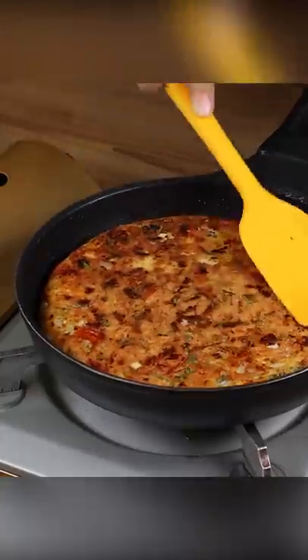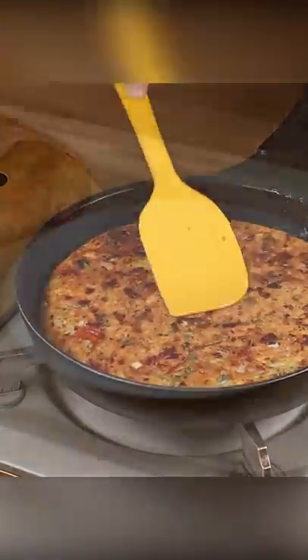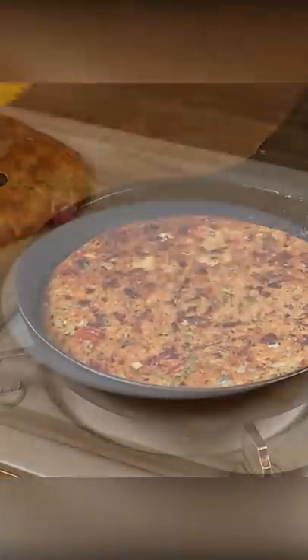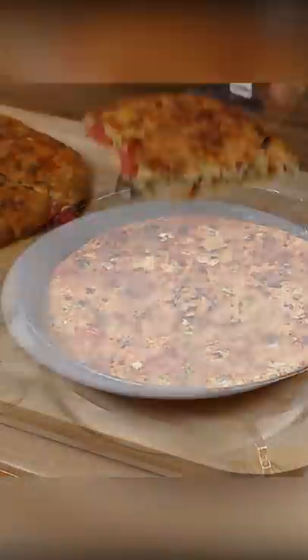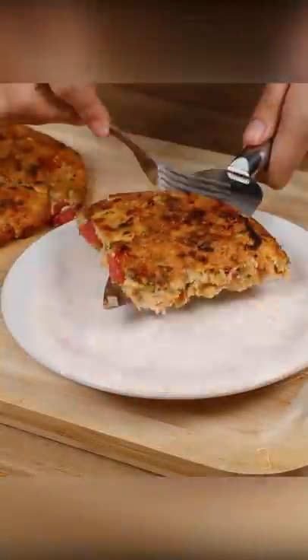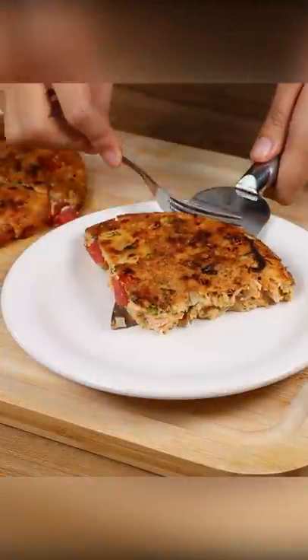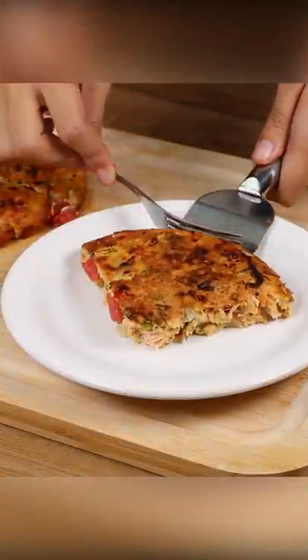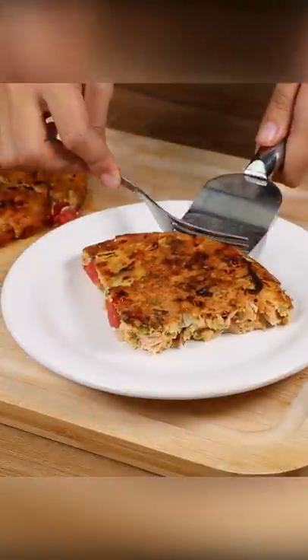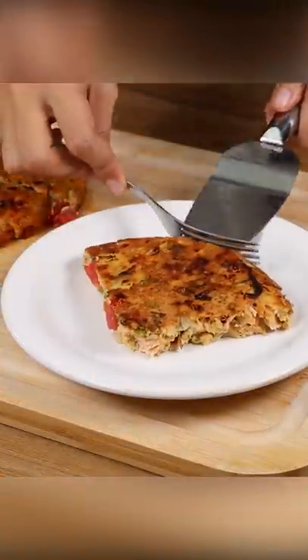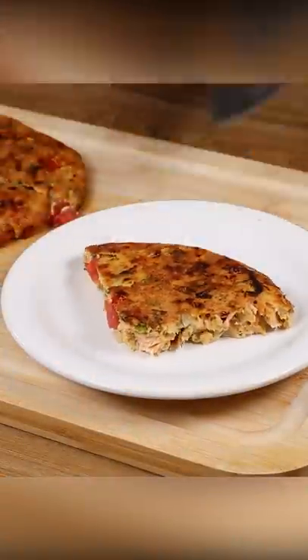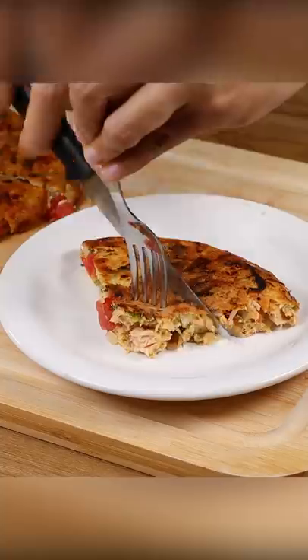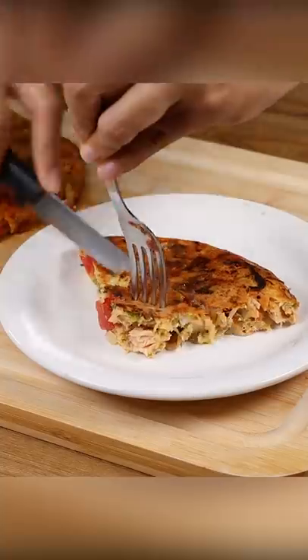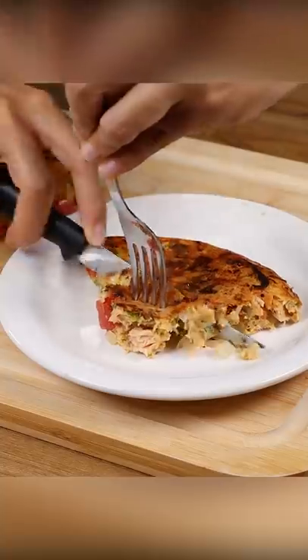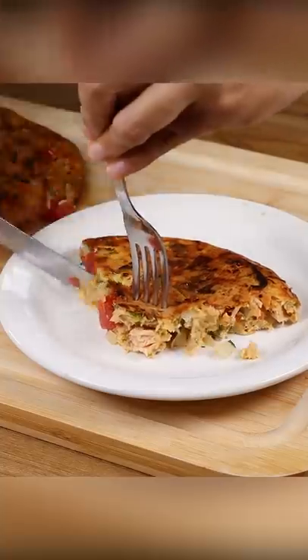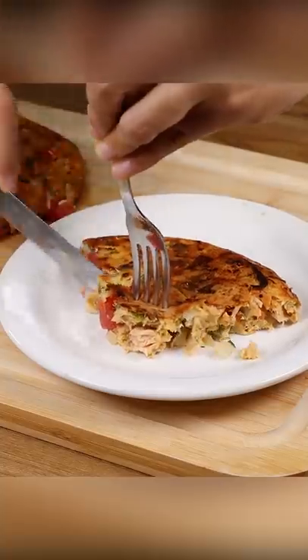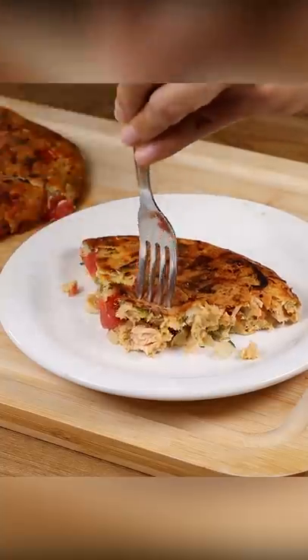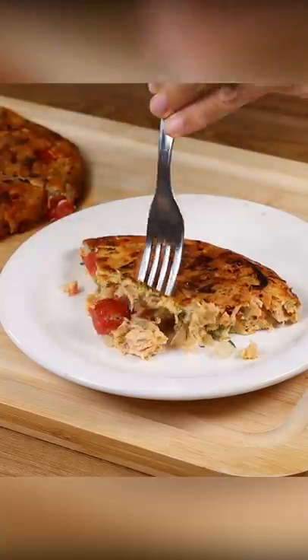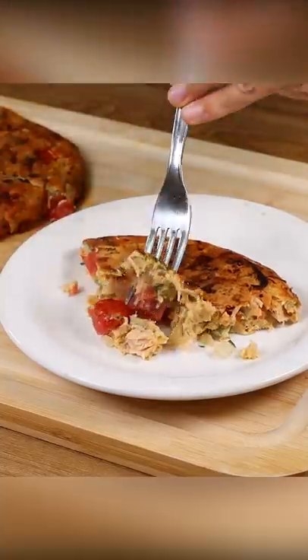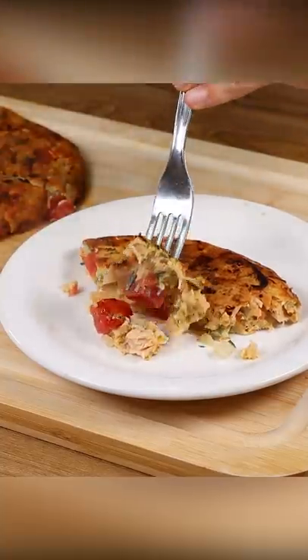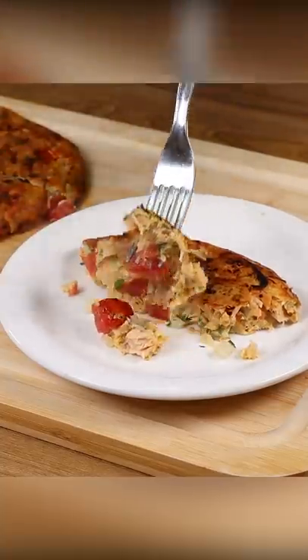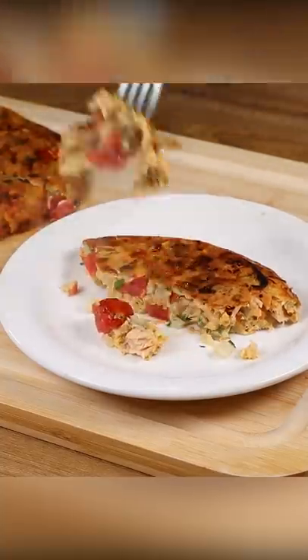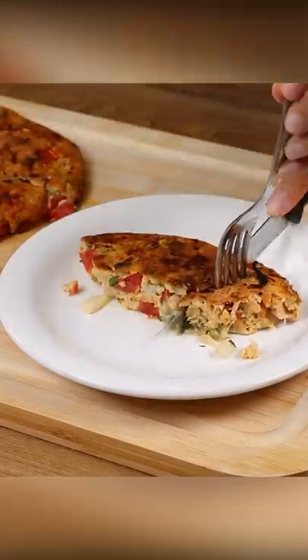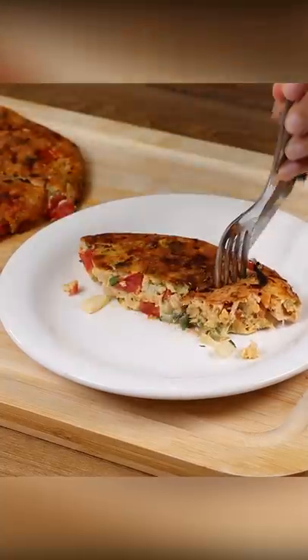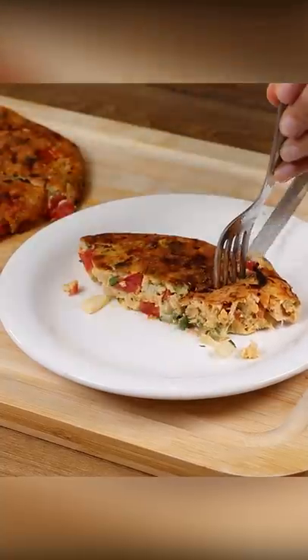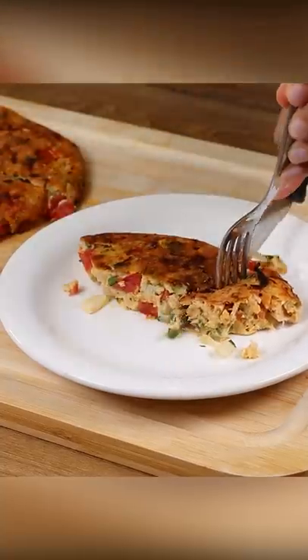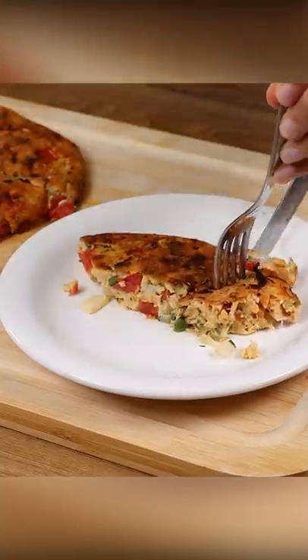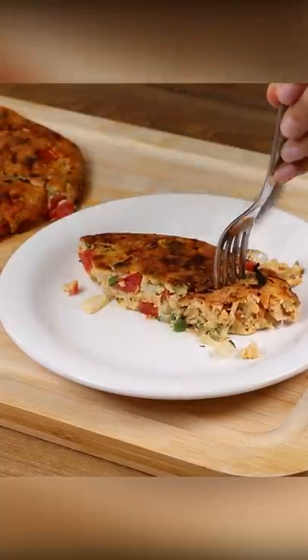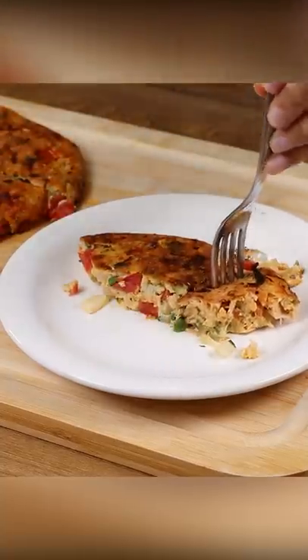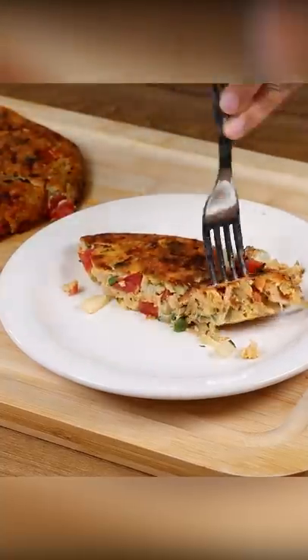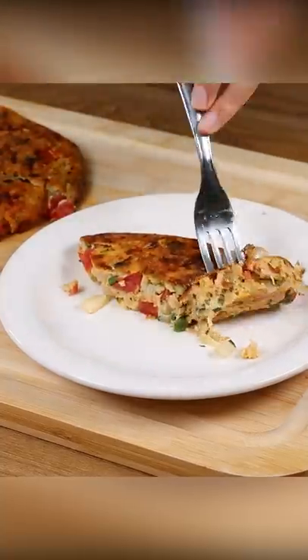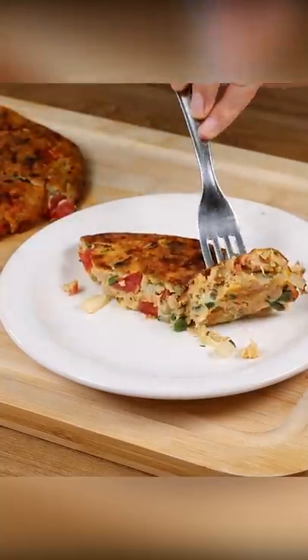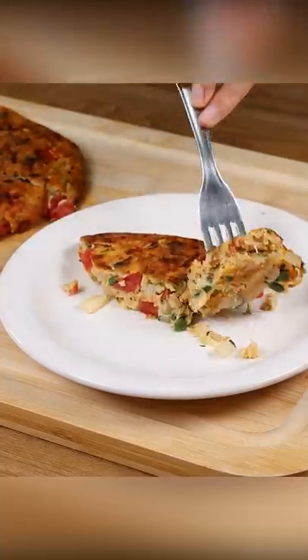Leave it for another five minutes. And our tuna recipe is ready. Look how delicious it is. Thank you for watching this video. Bye!